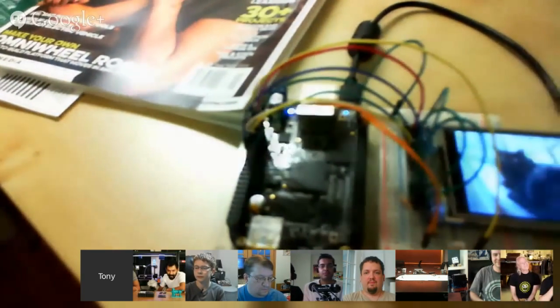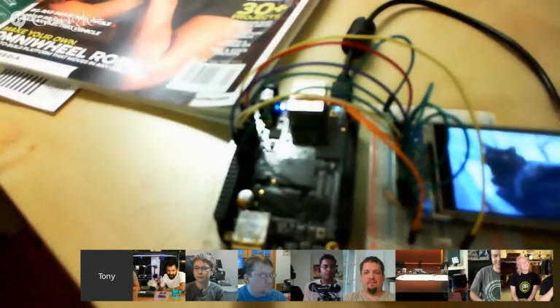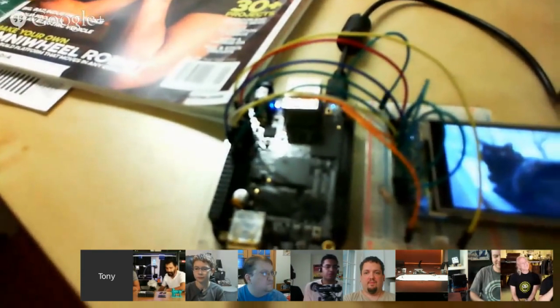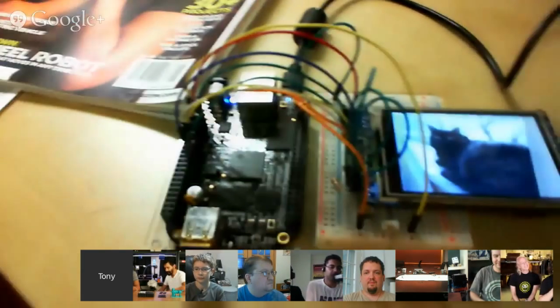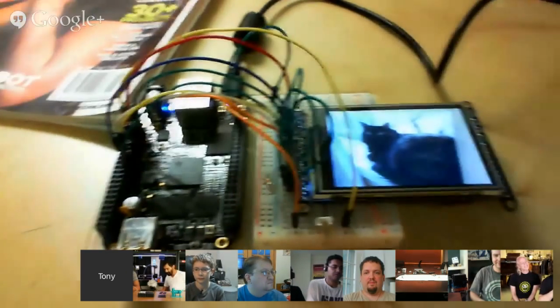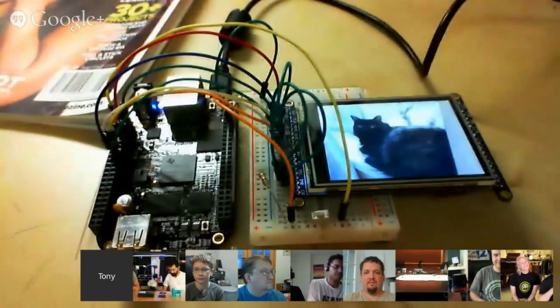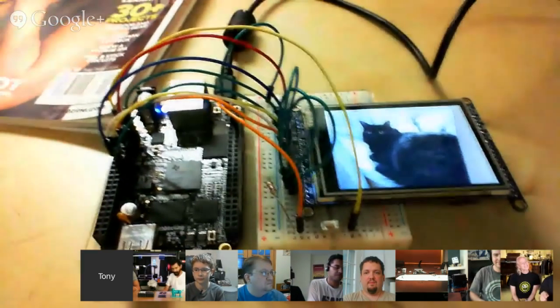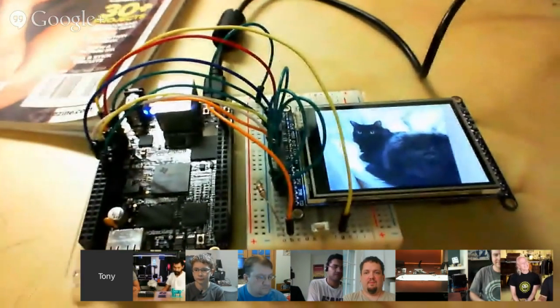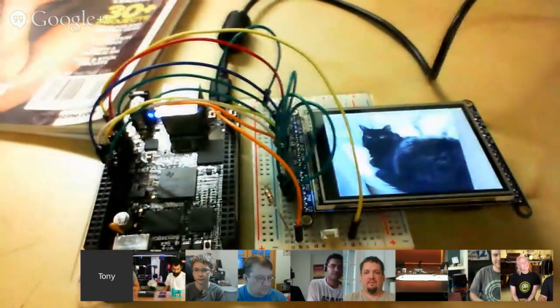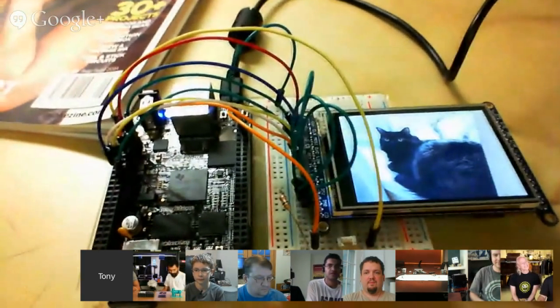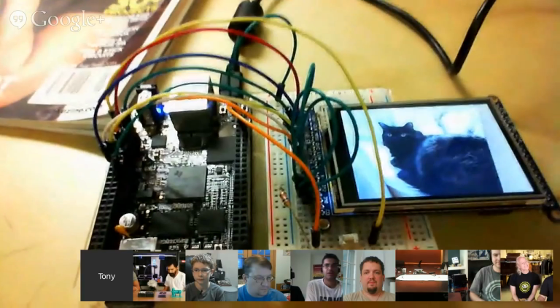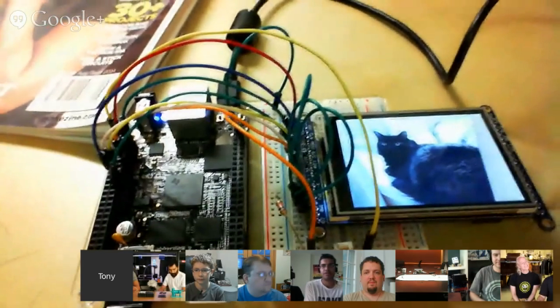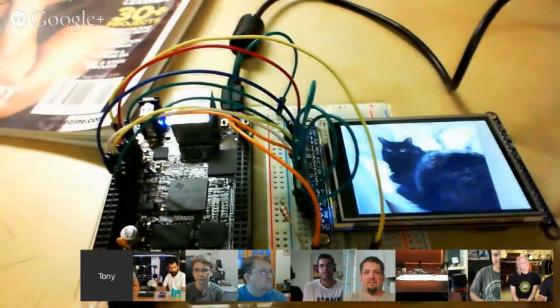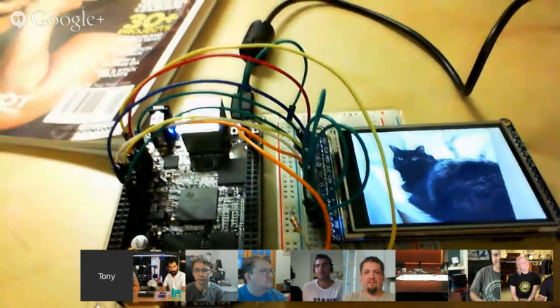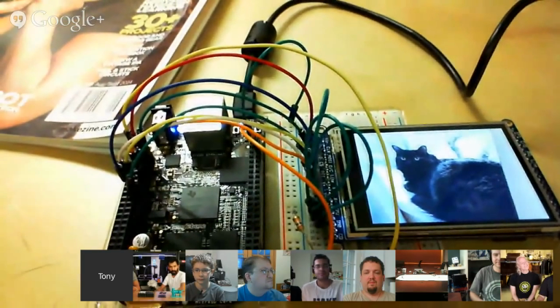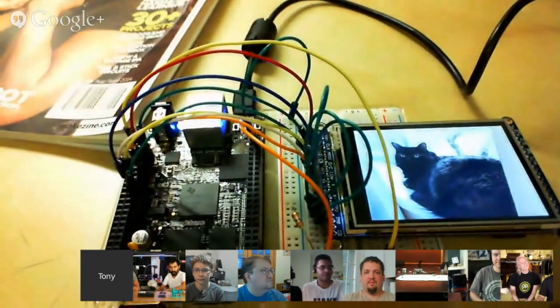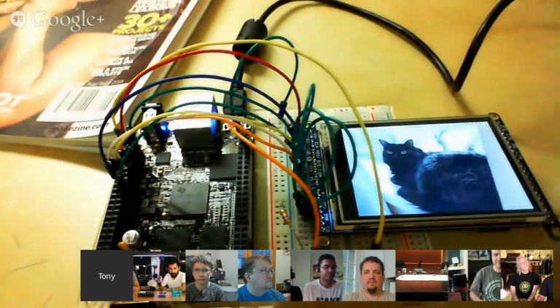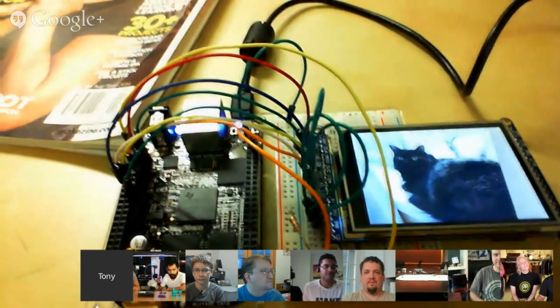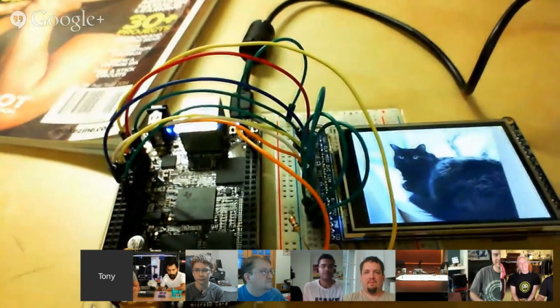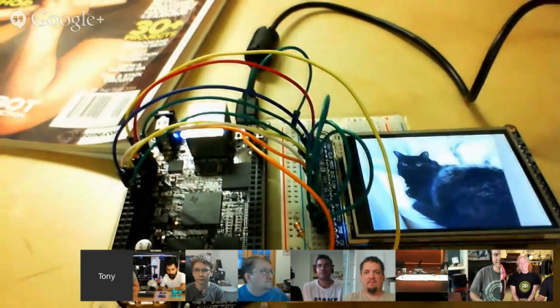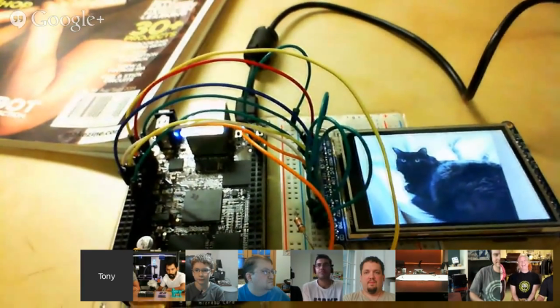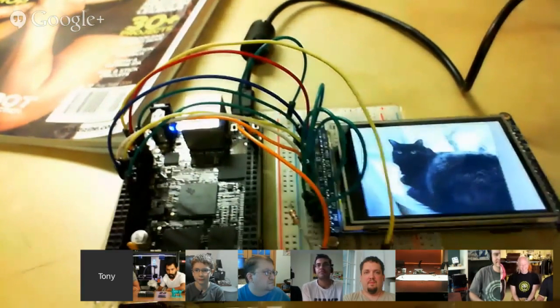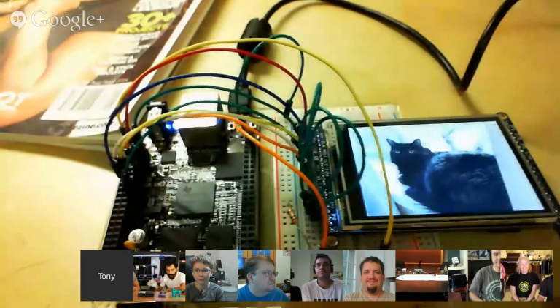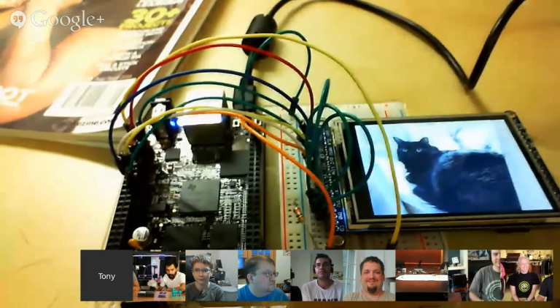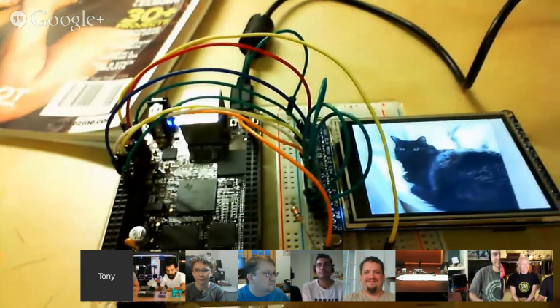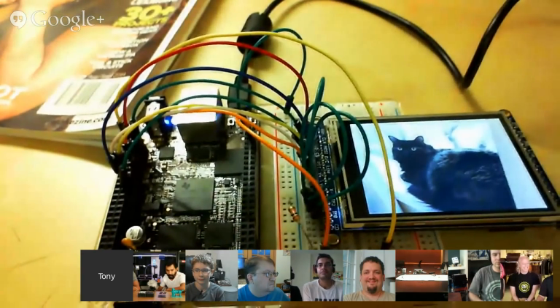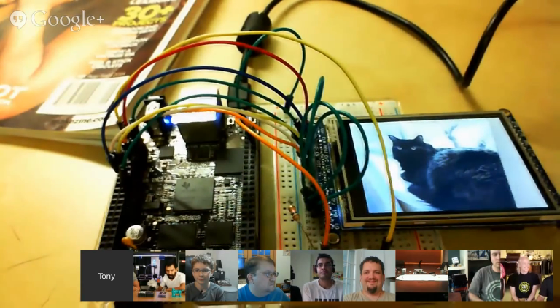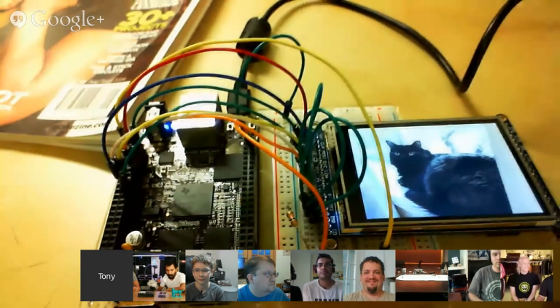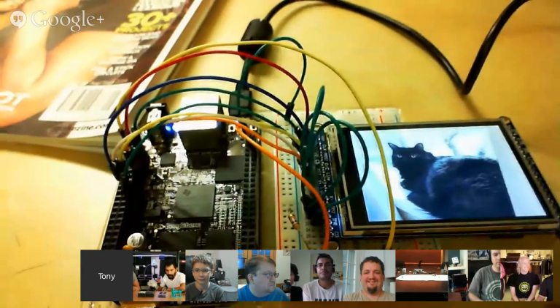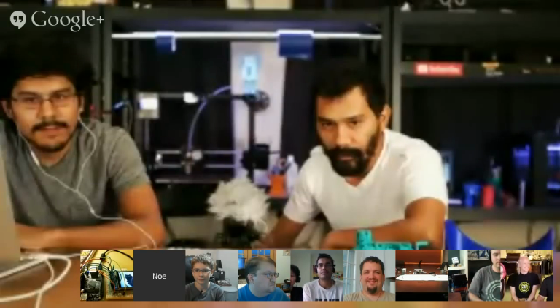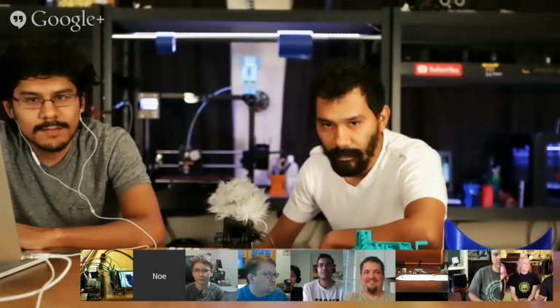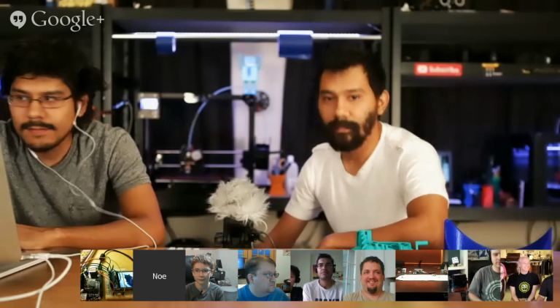We look forward to your GitHub and learning guide and cat photos. Excellent, yeah. Next up, Noah and Pedro.